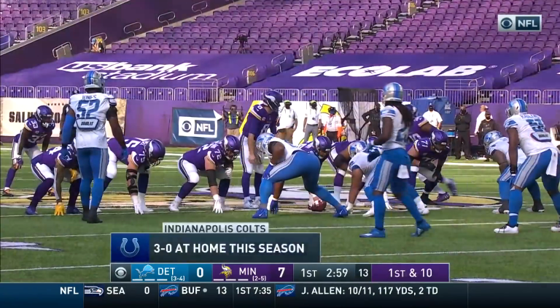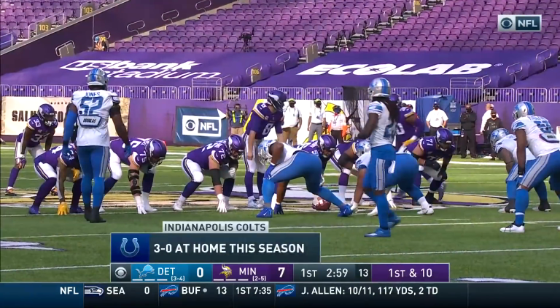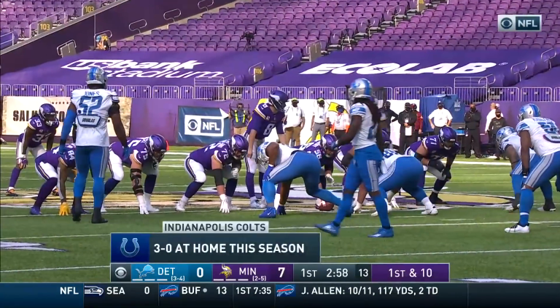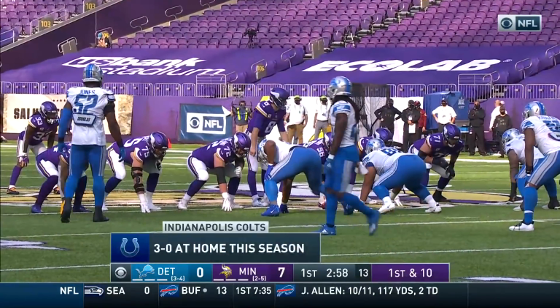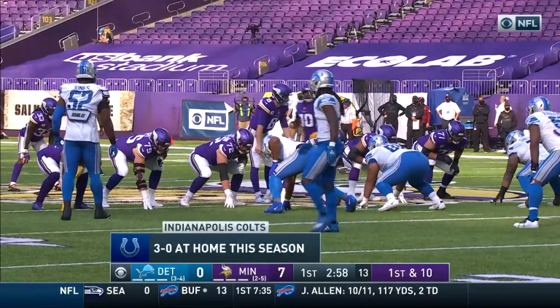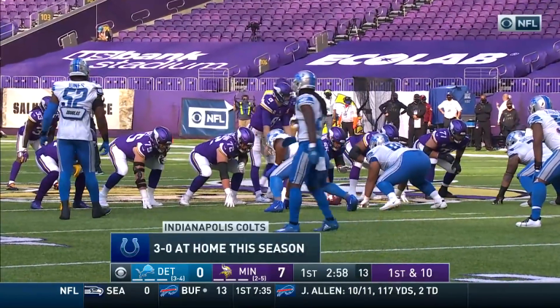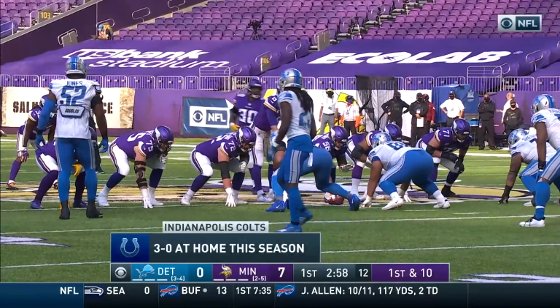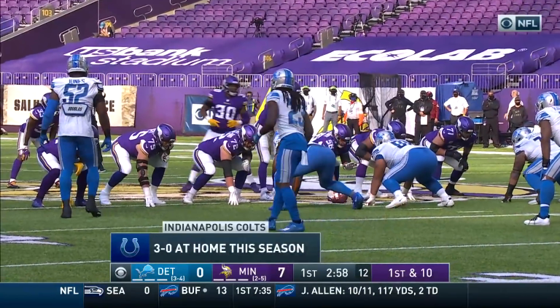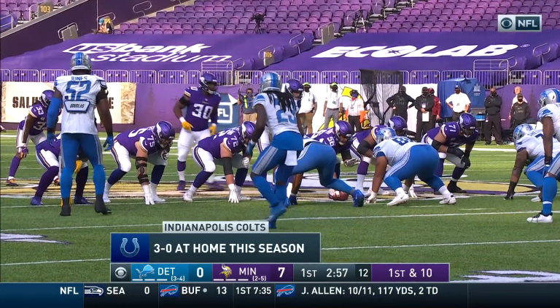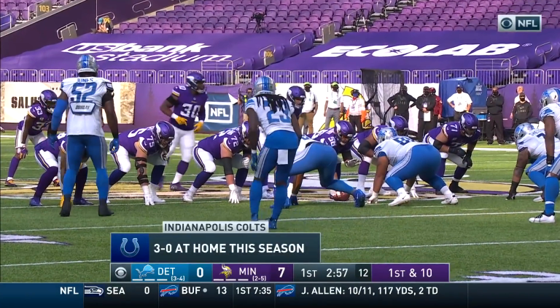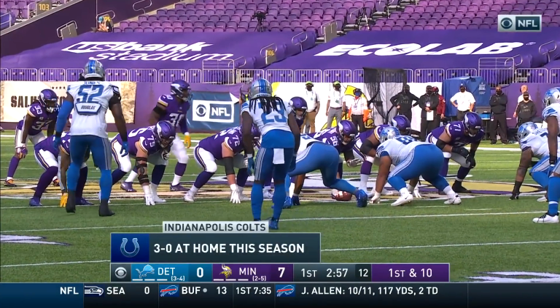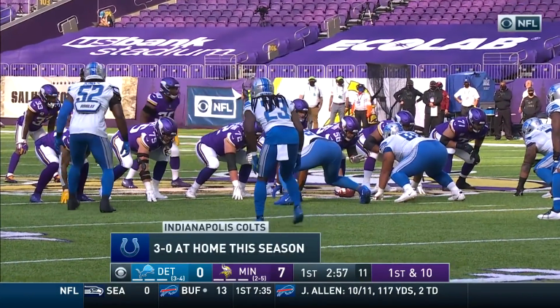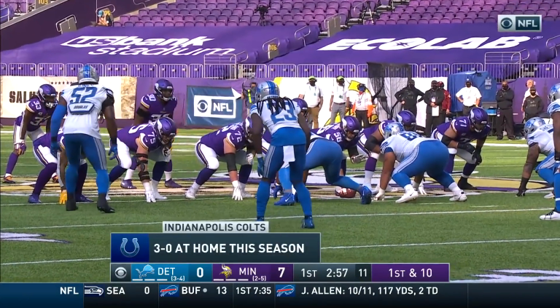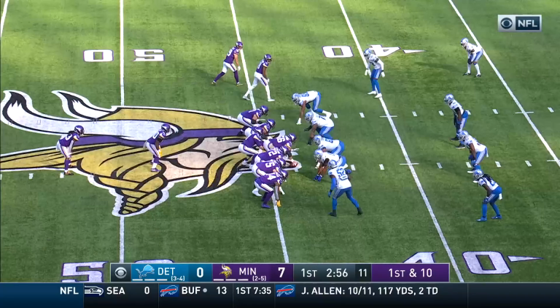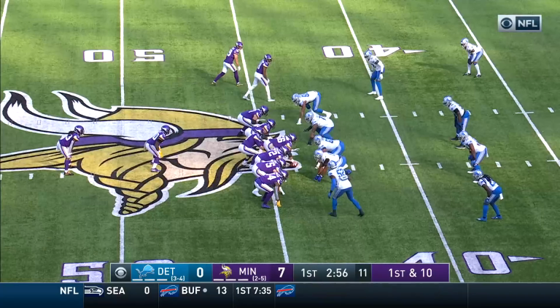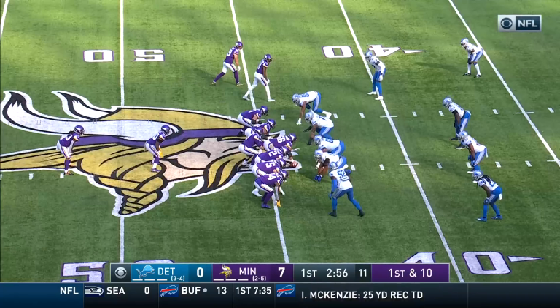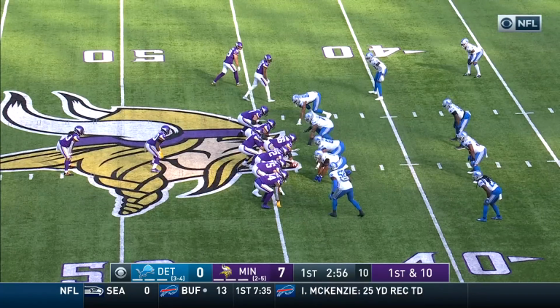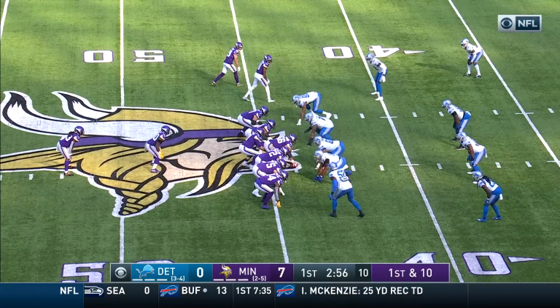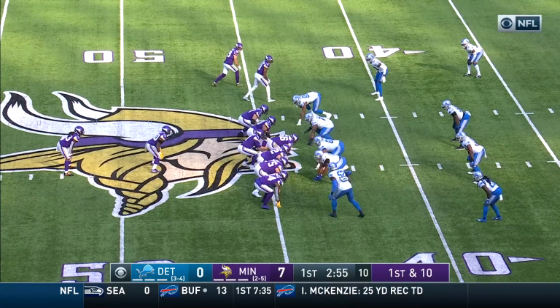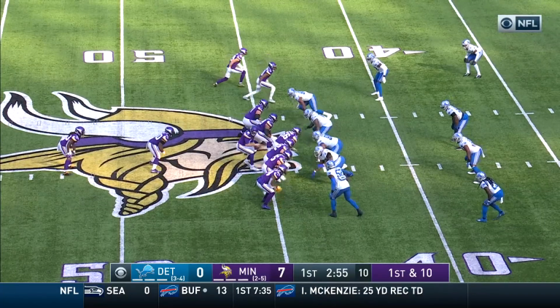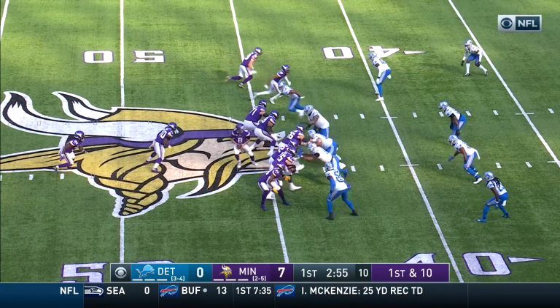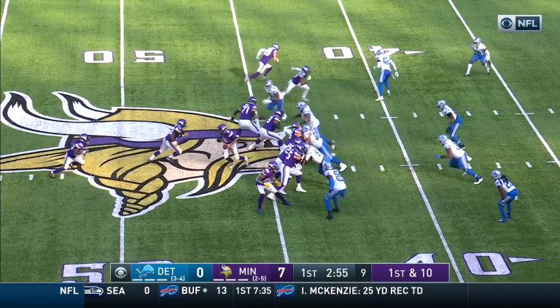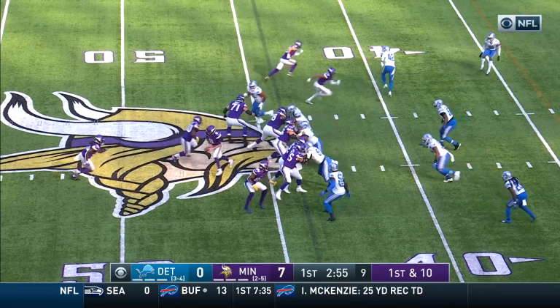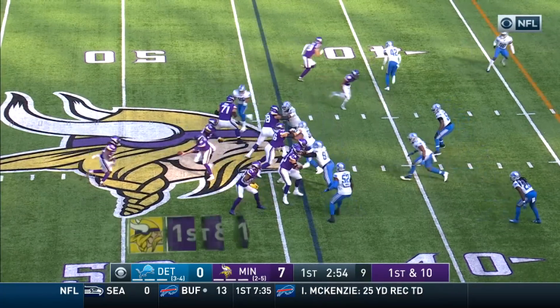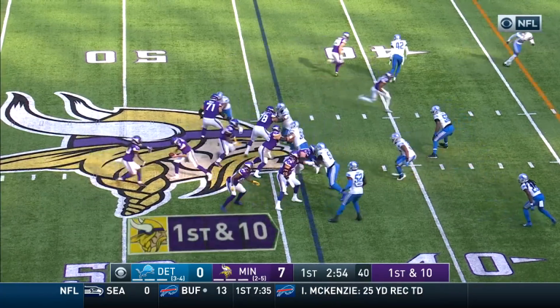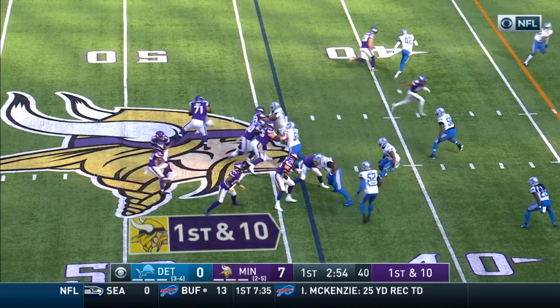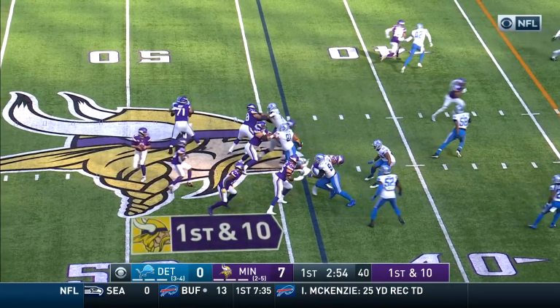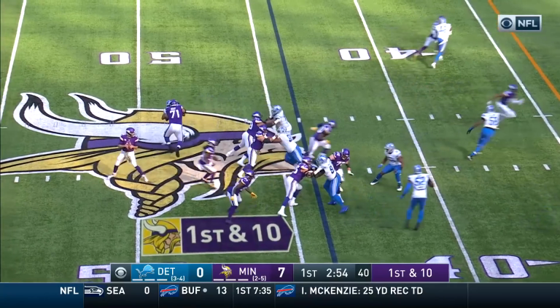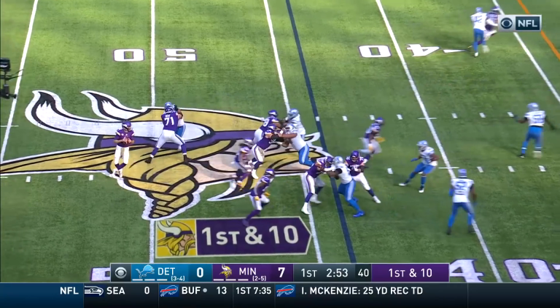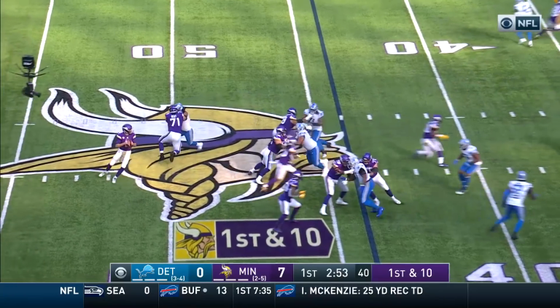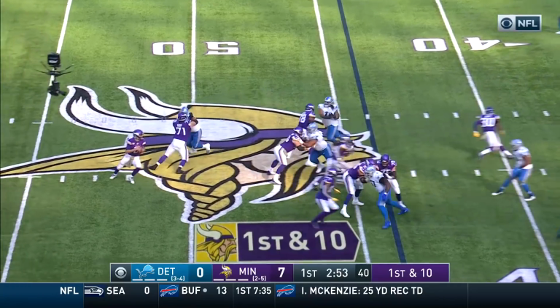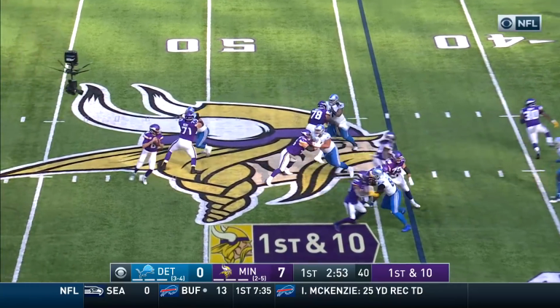Yeah, that was not the type of production — after the Lions were coming off of a couple of victories, and then last week against the Colts.